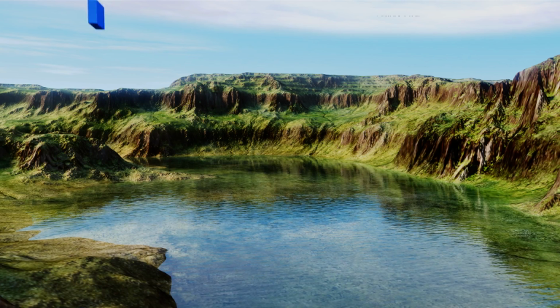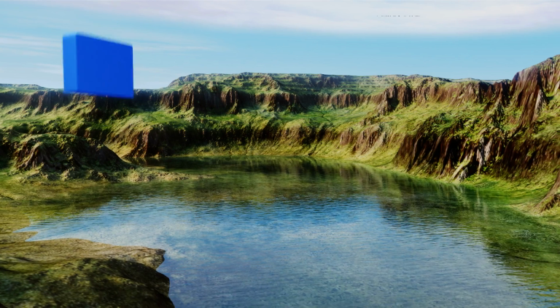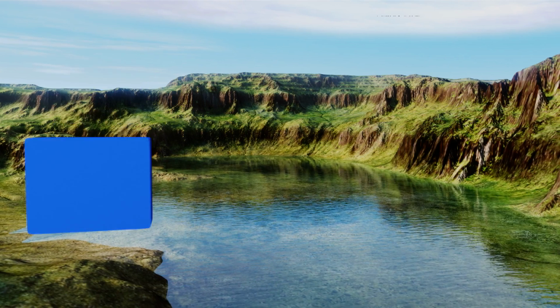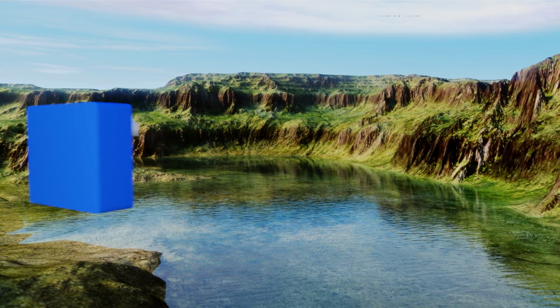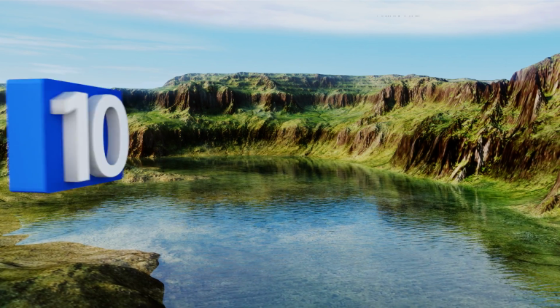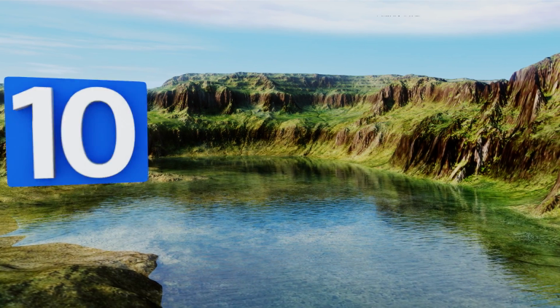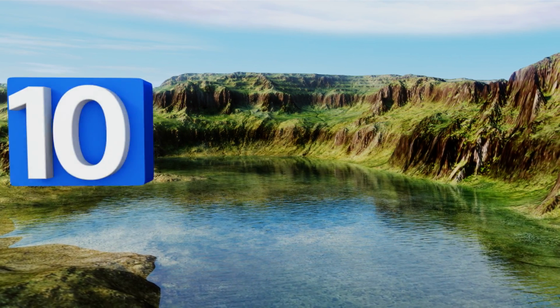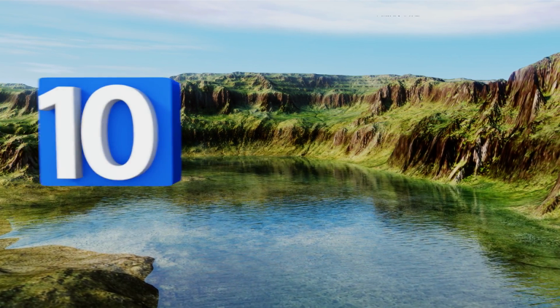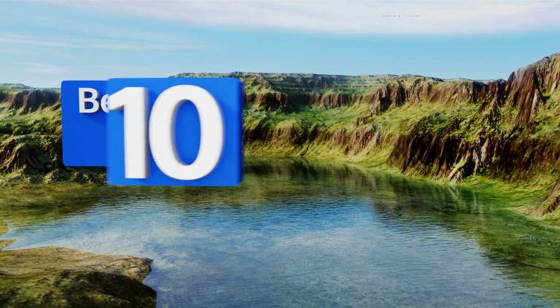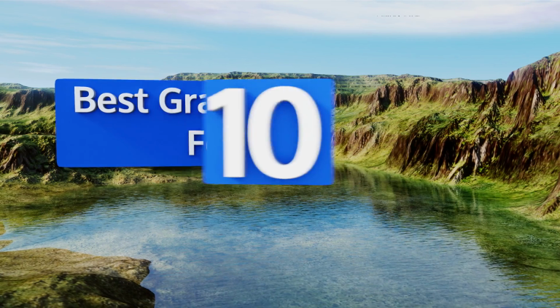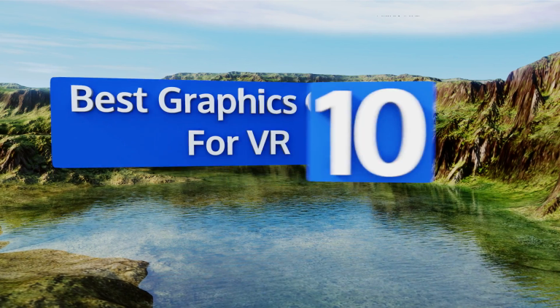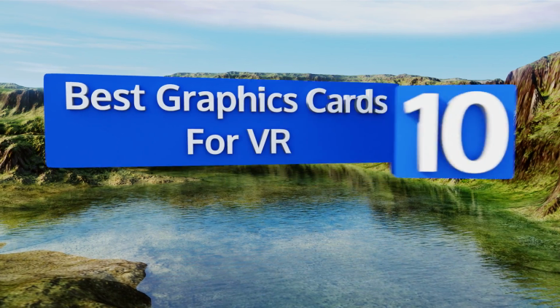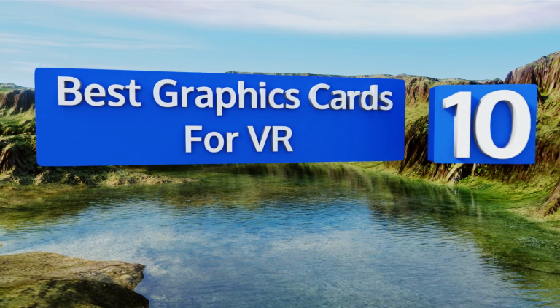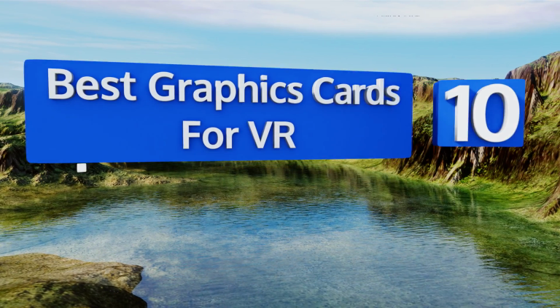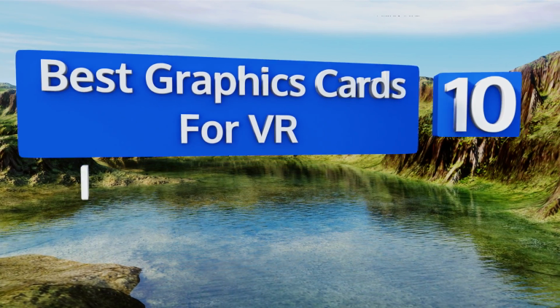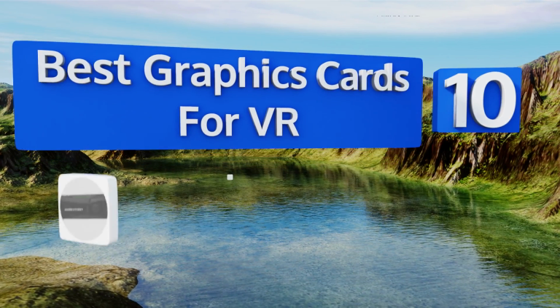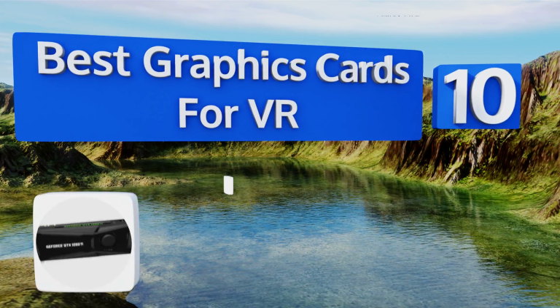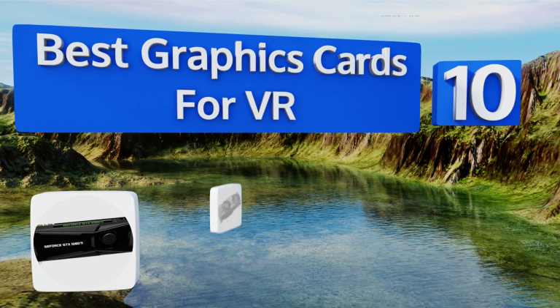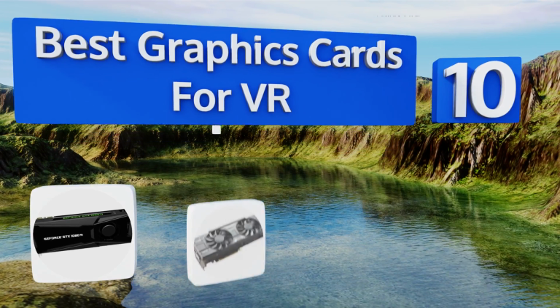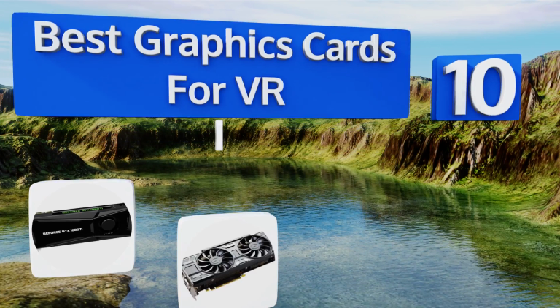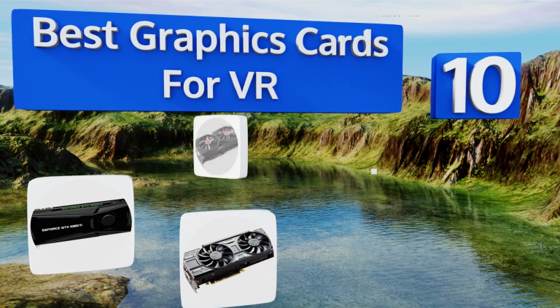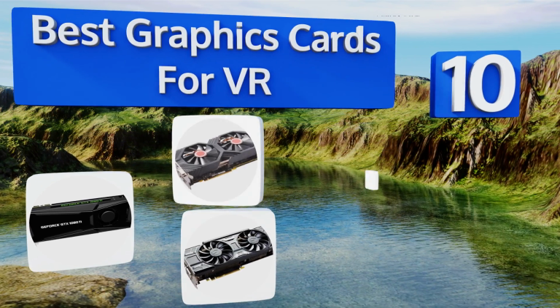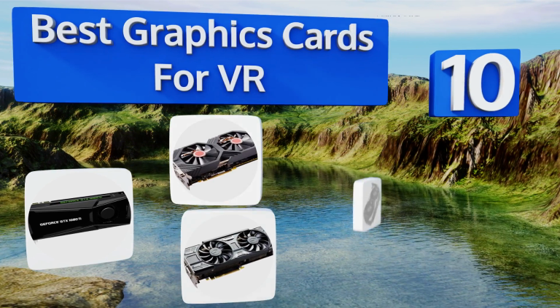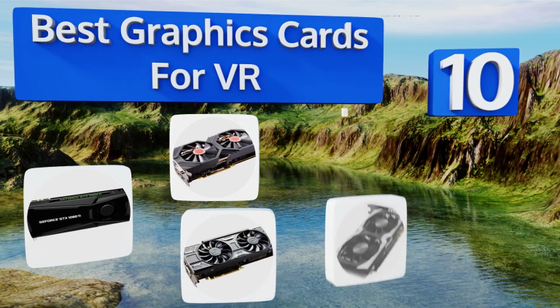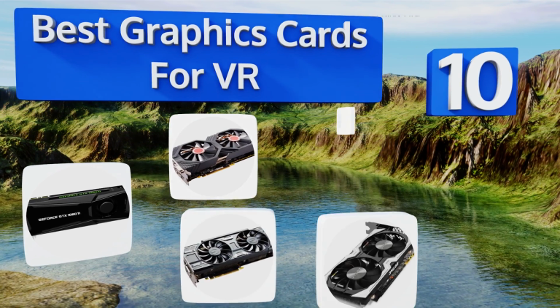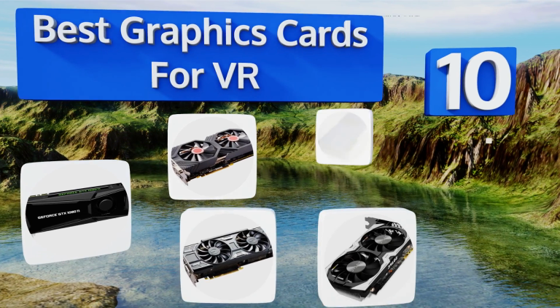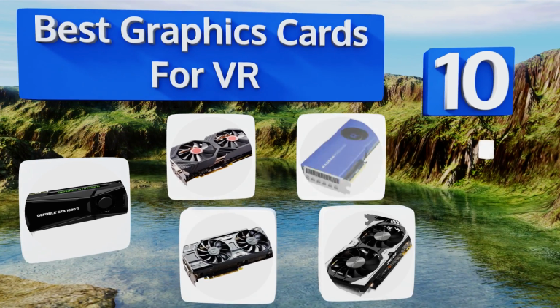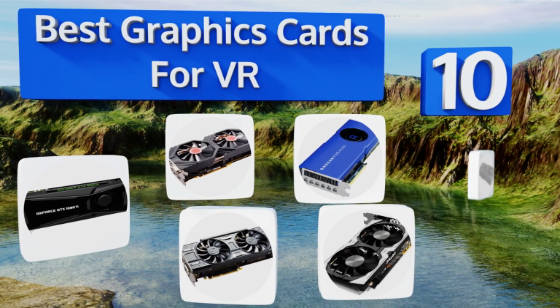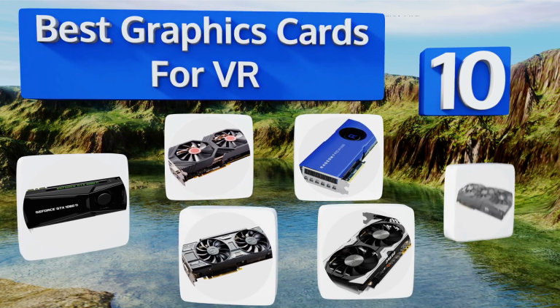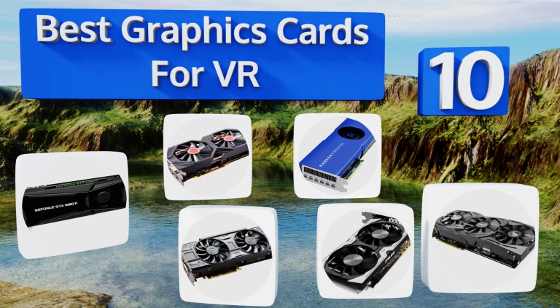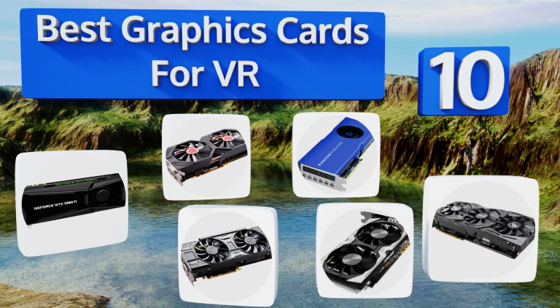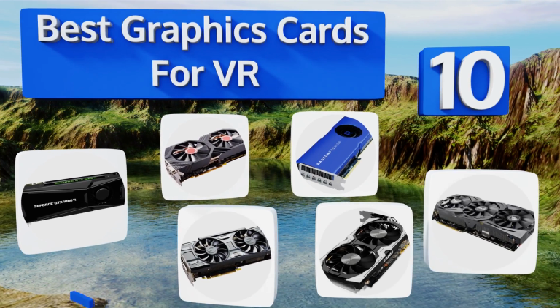EasyVid presents the 10 best graphics cards for VR. Let's get started with the list.